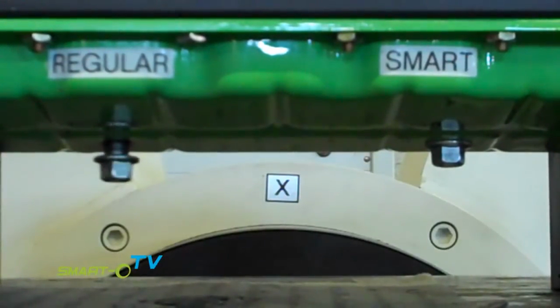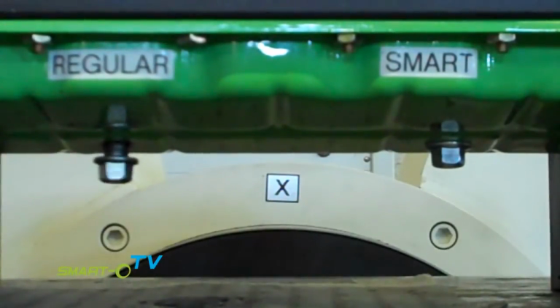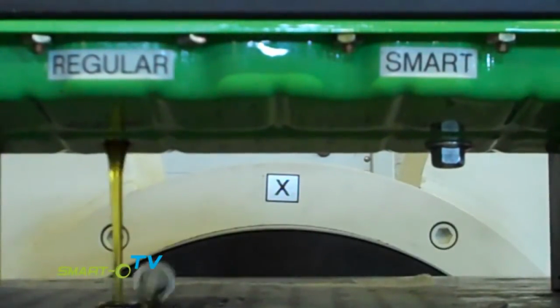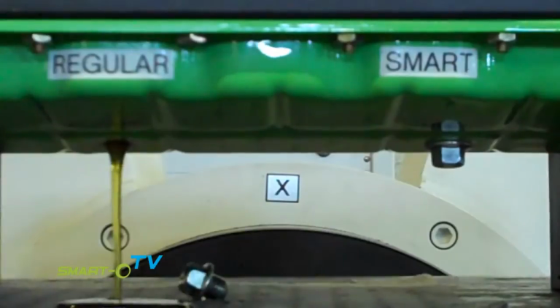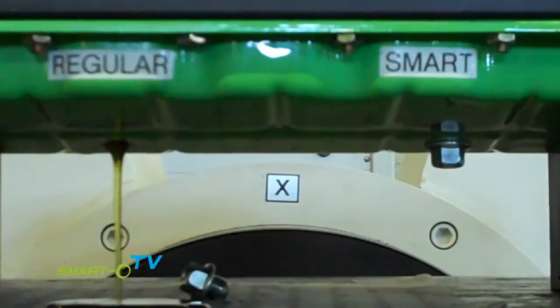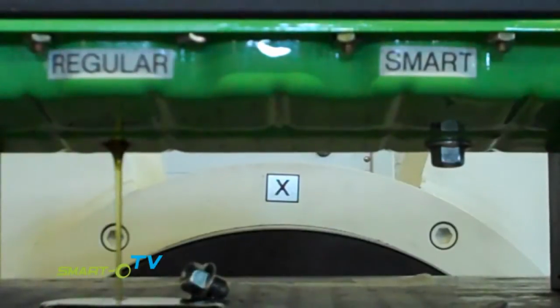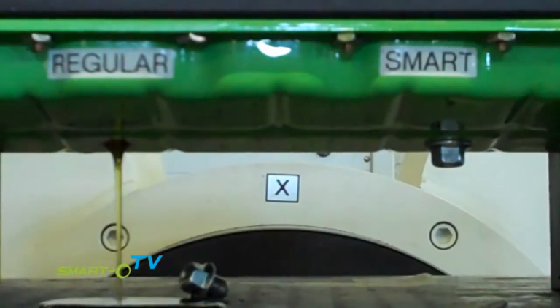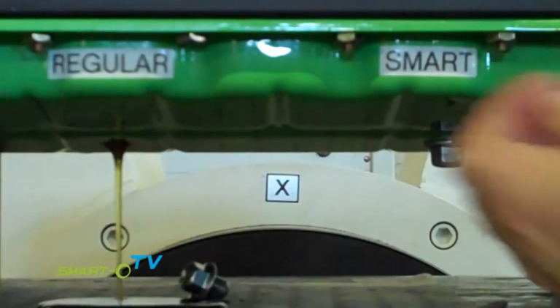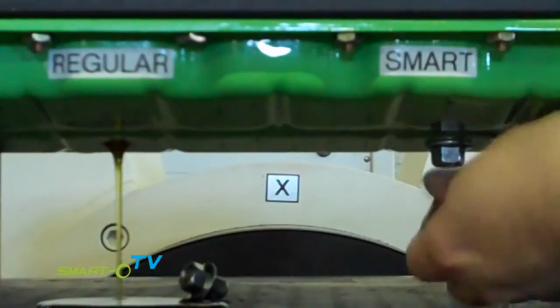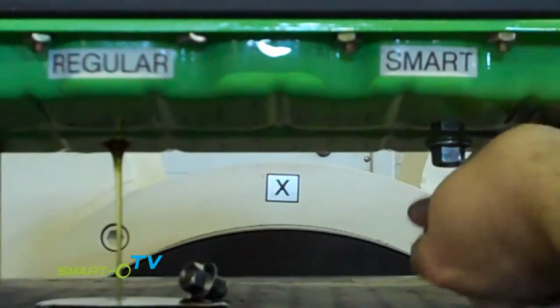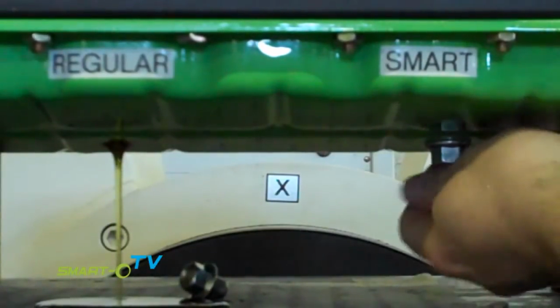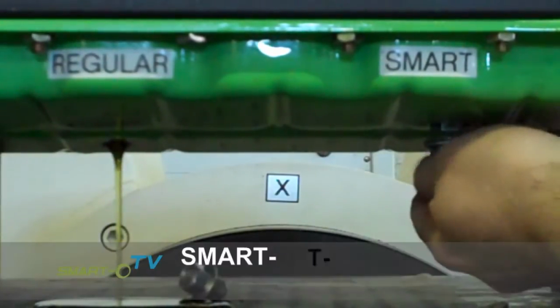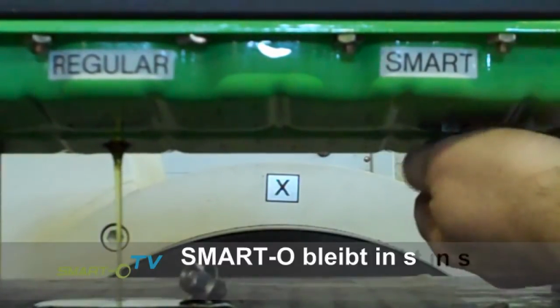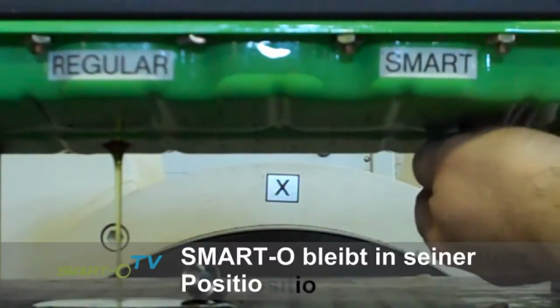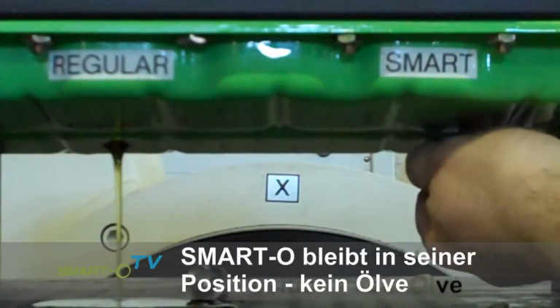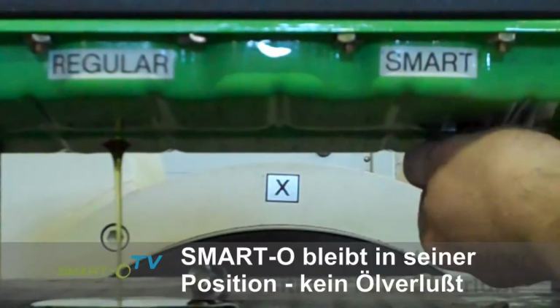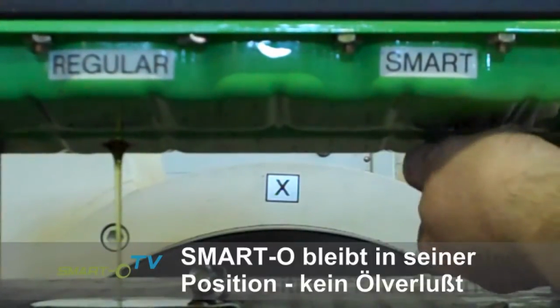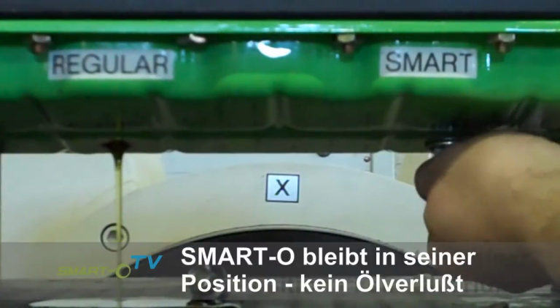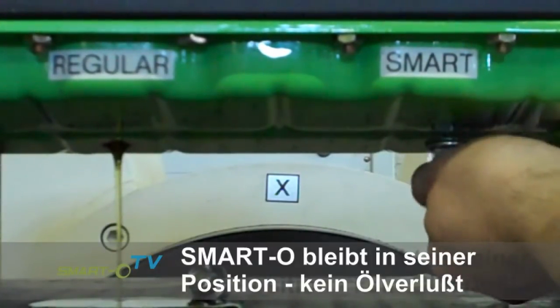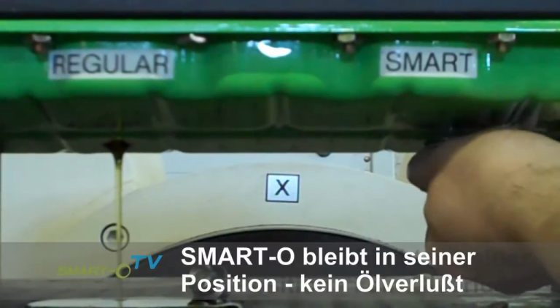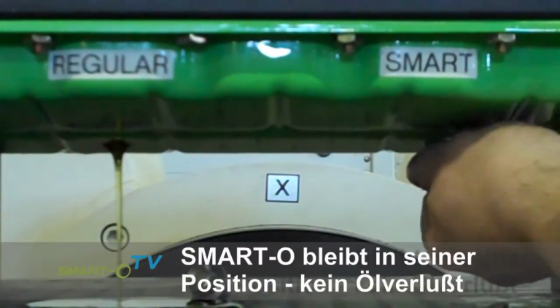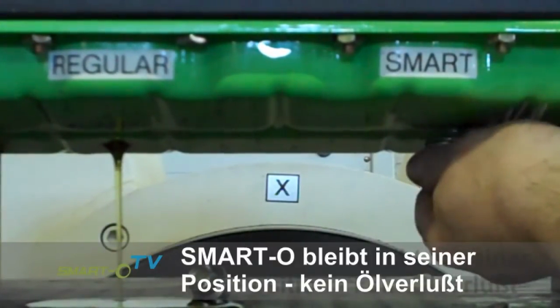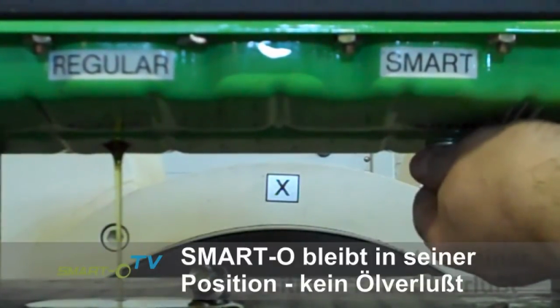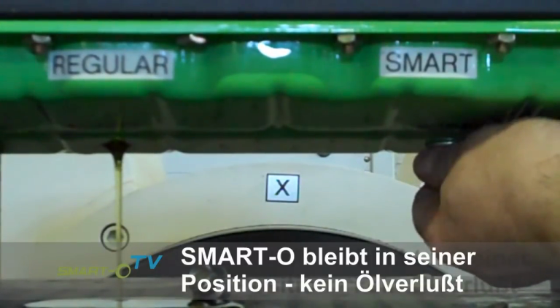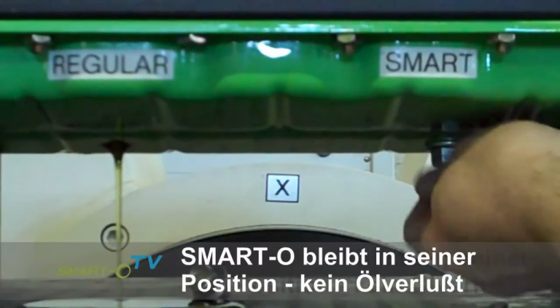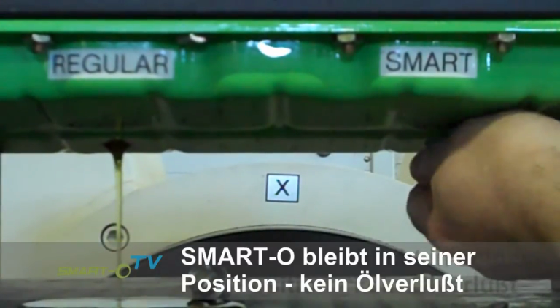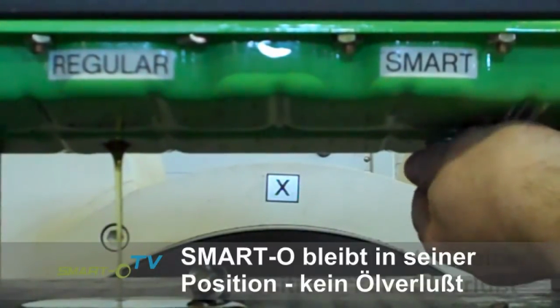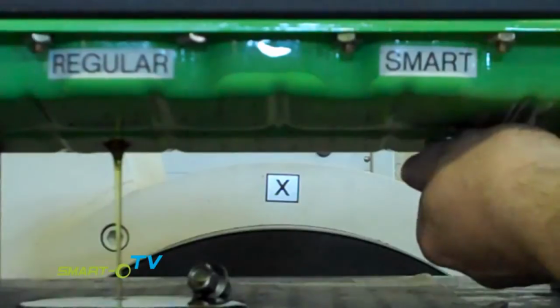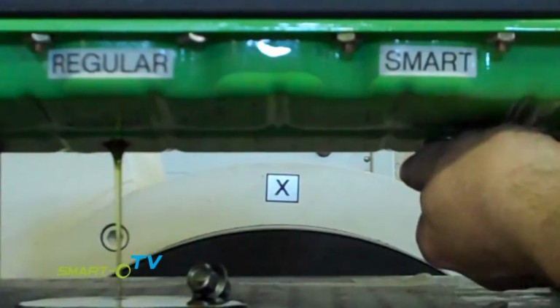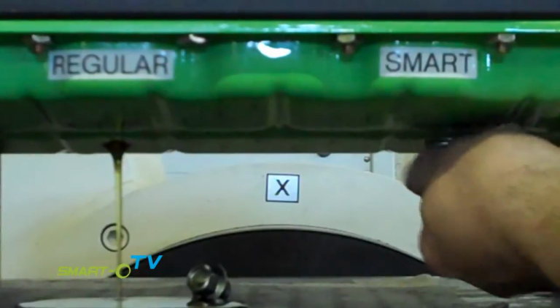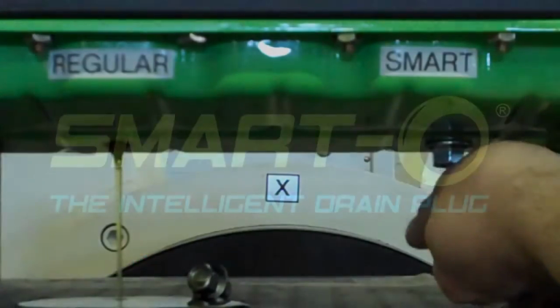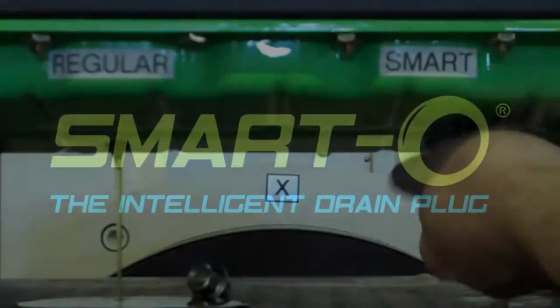As the oil is coming out, you can see the Smart up plug is still loose, but it did not drain.